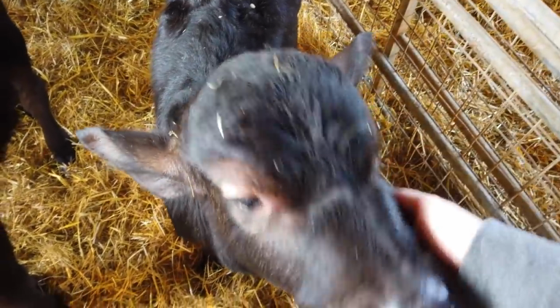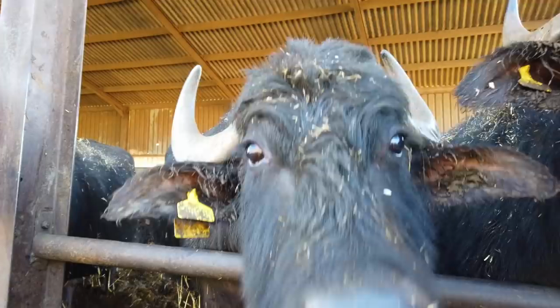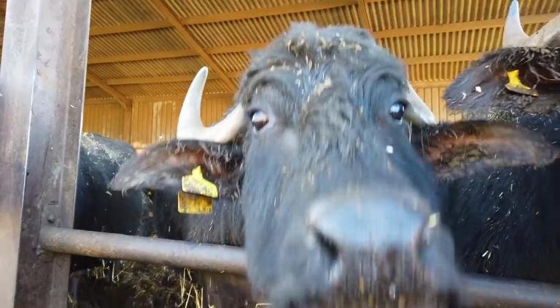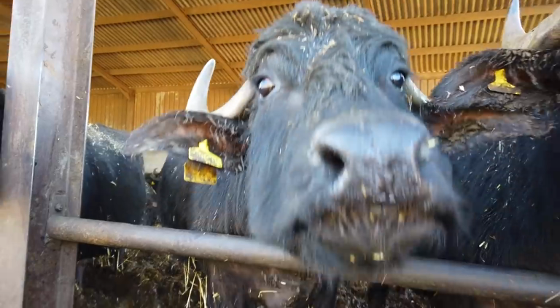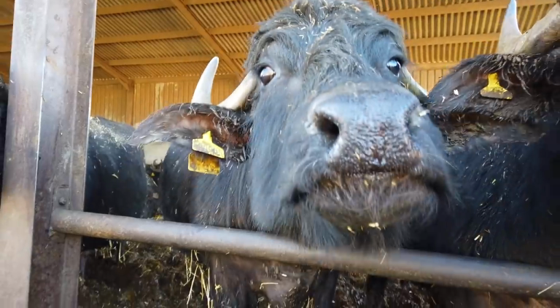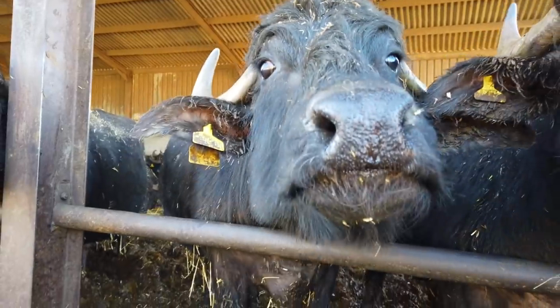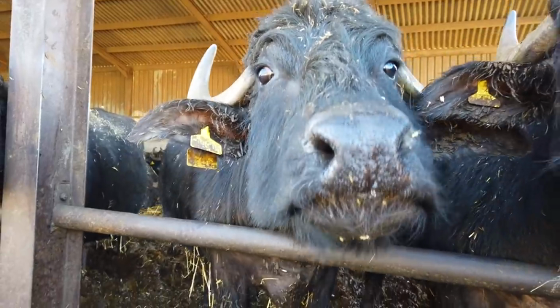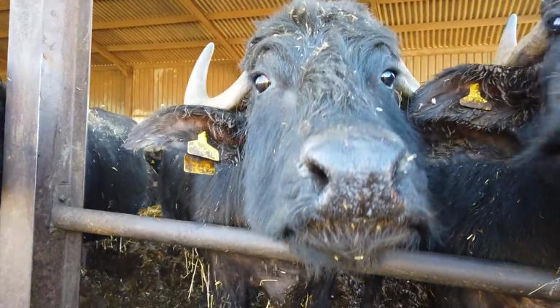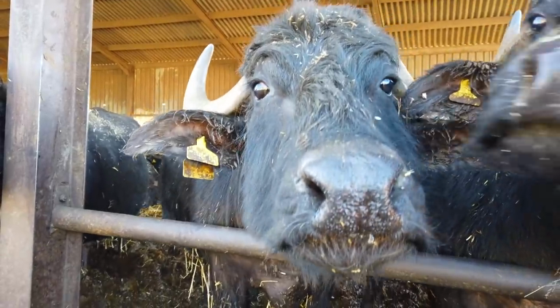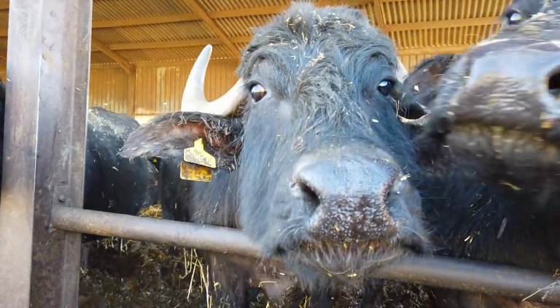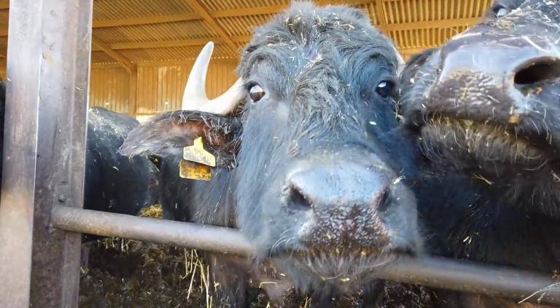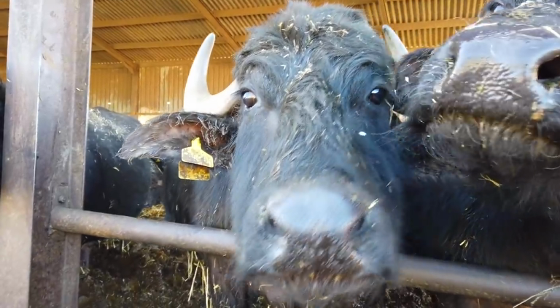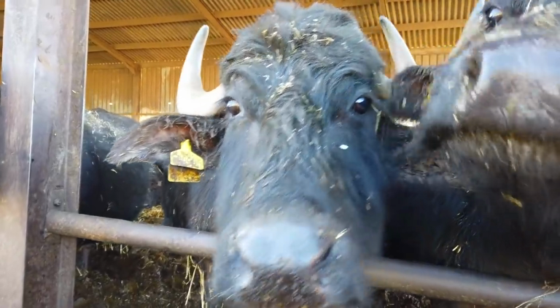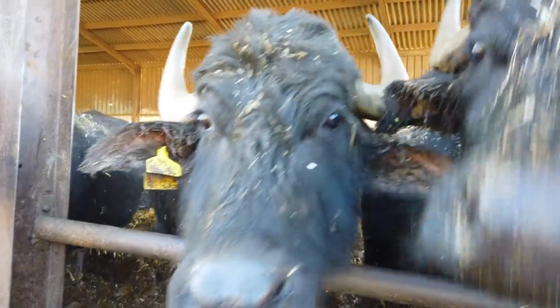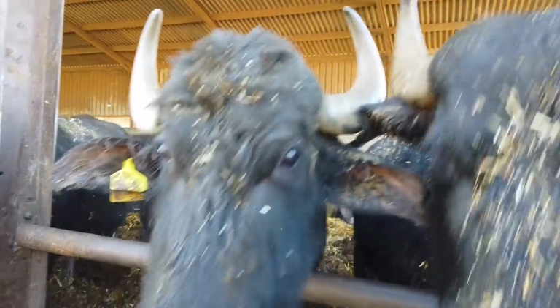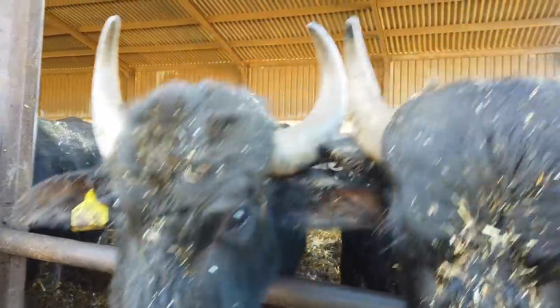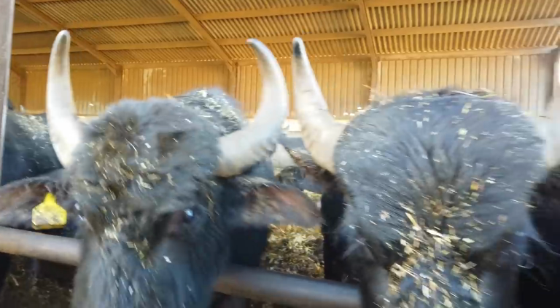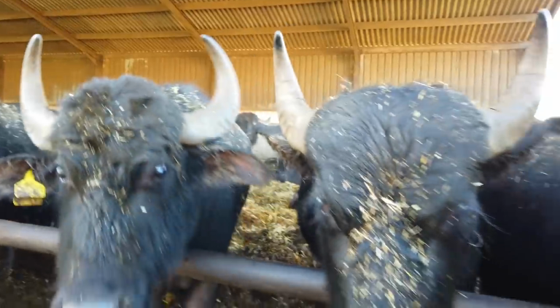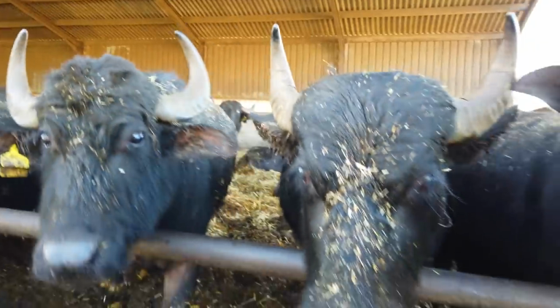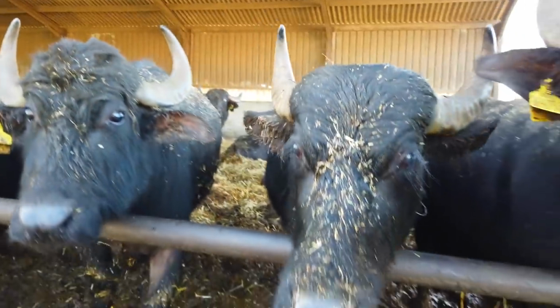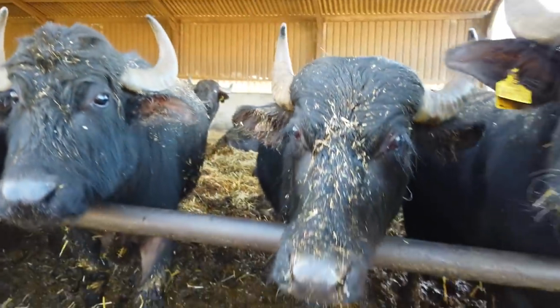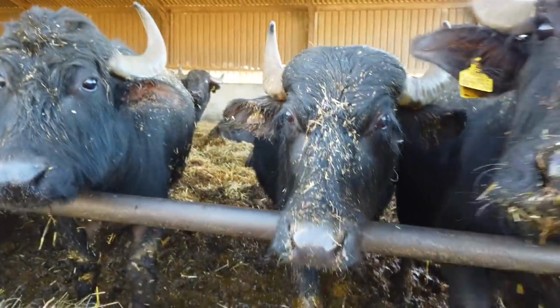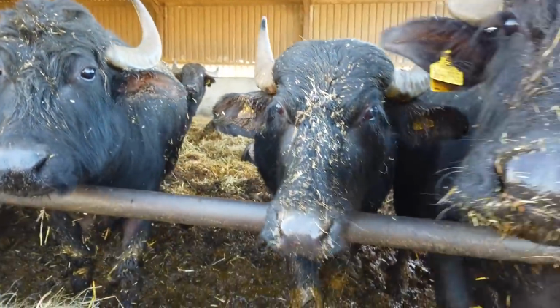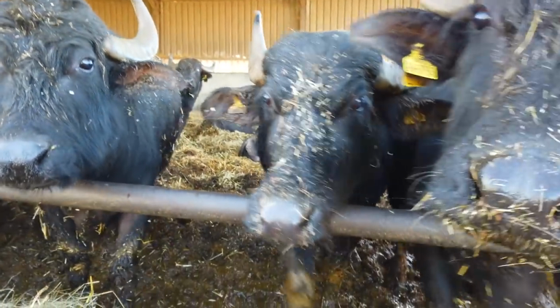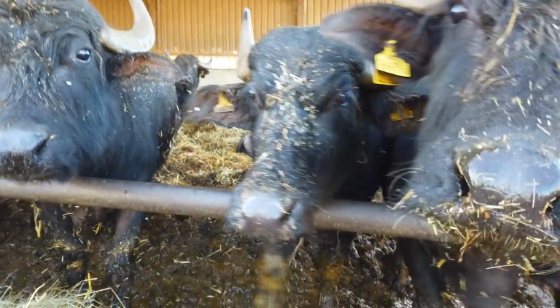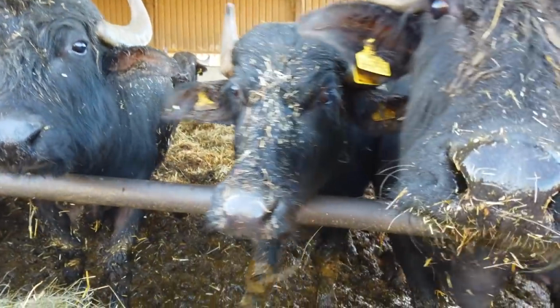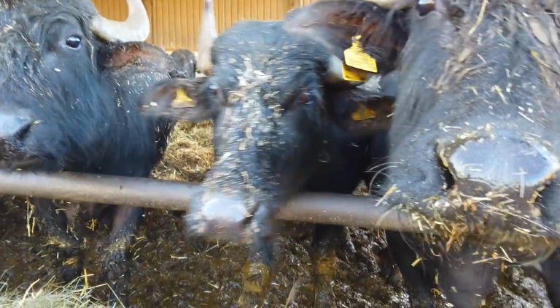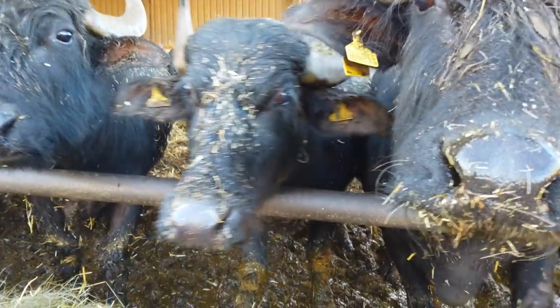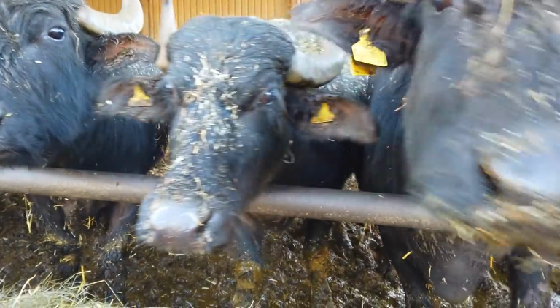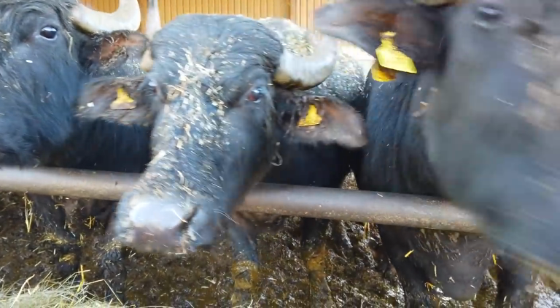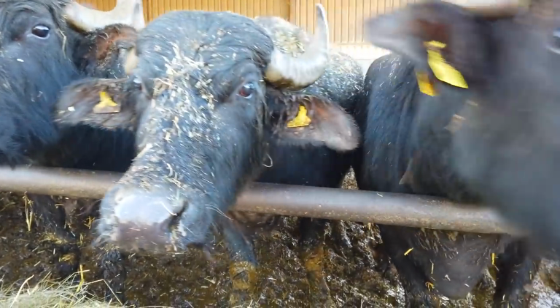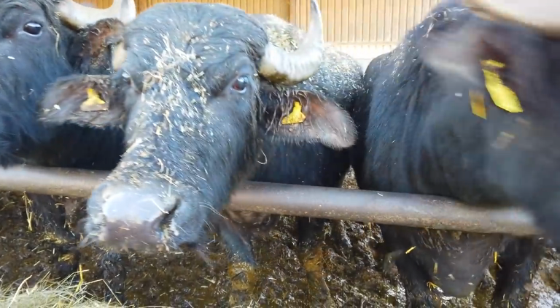I've included a link to the farm and where you can buy the burgers in the description below.